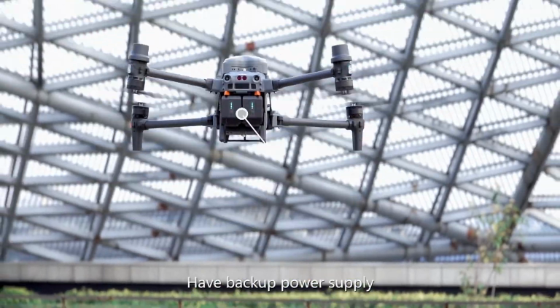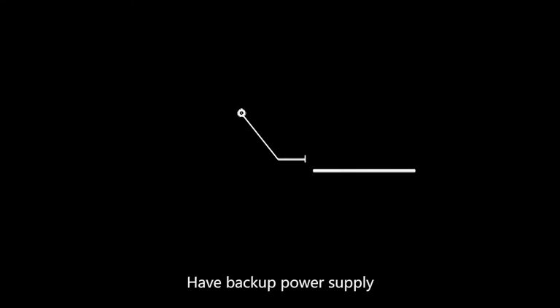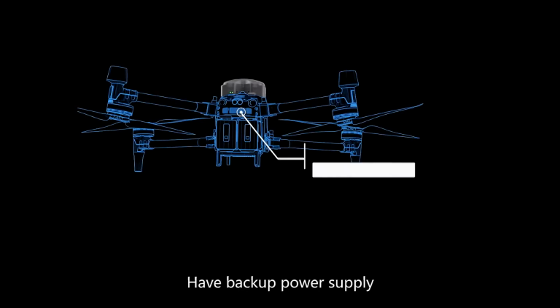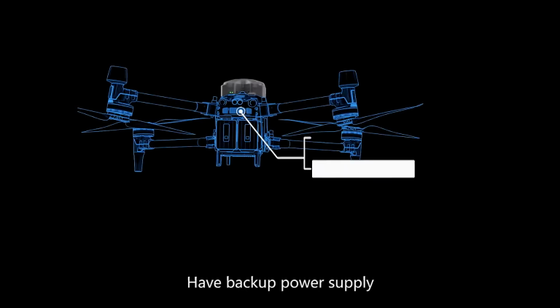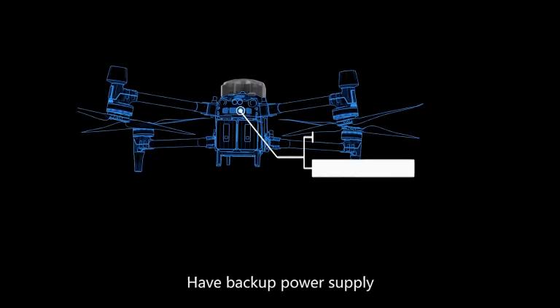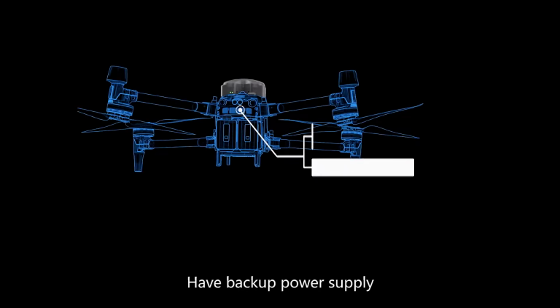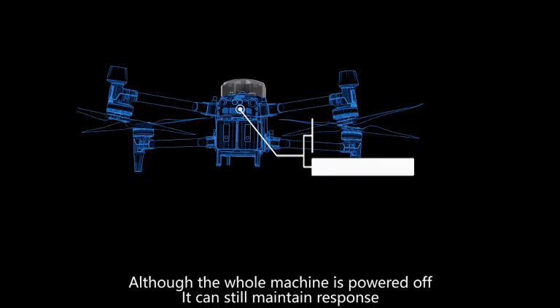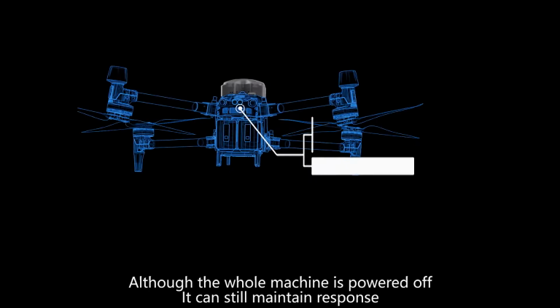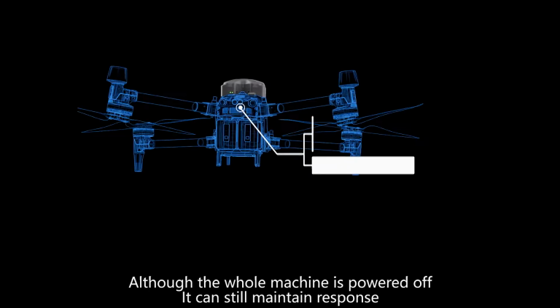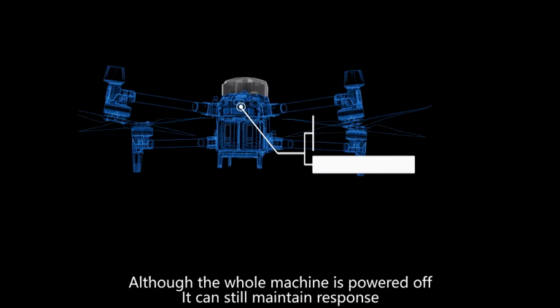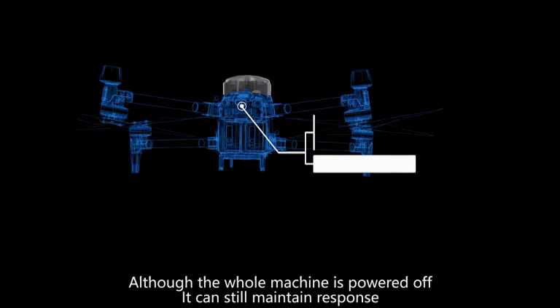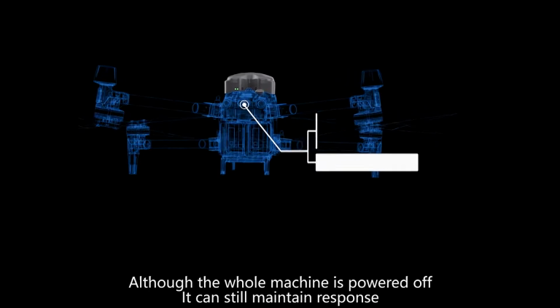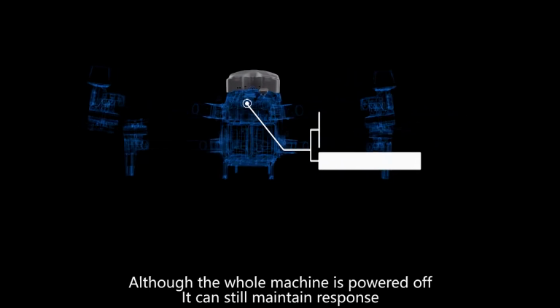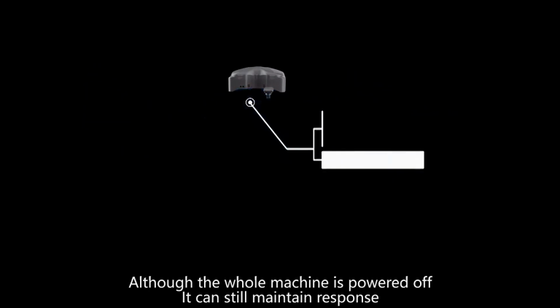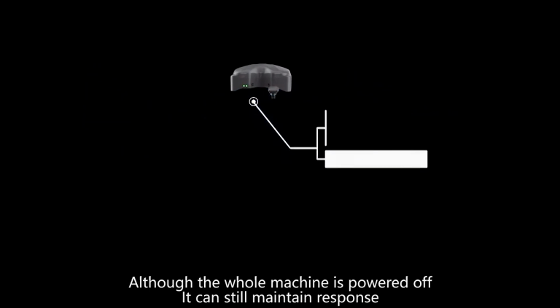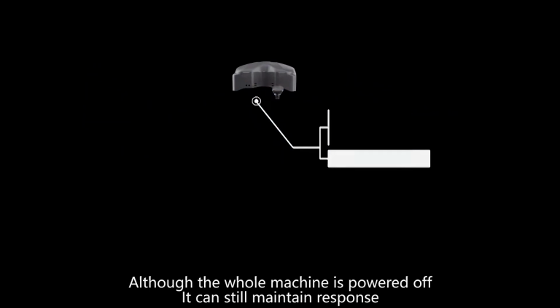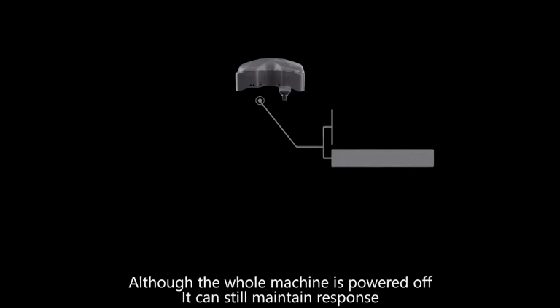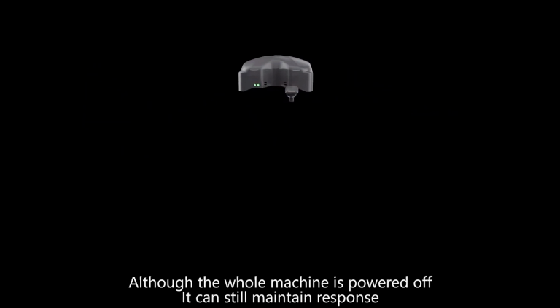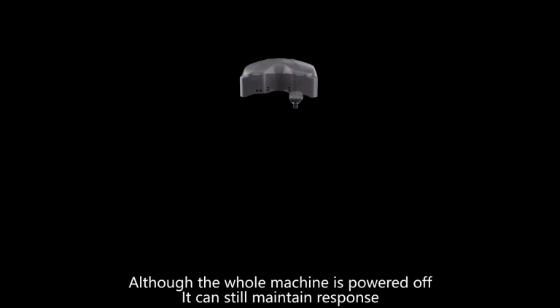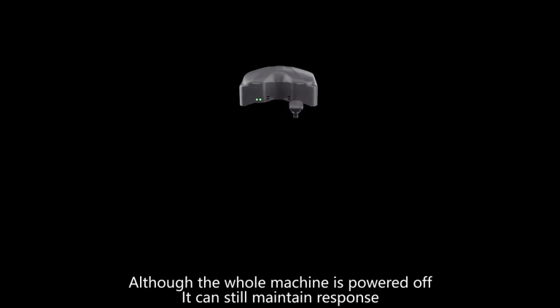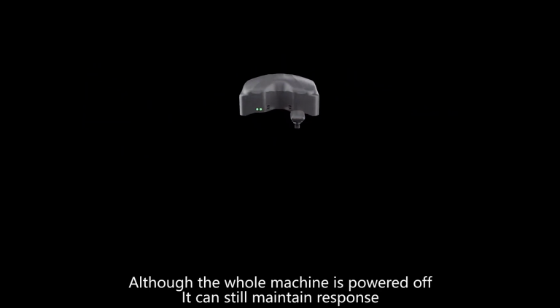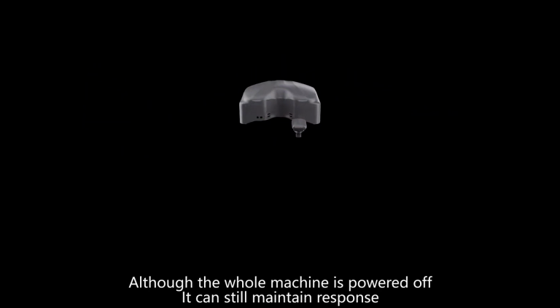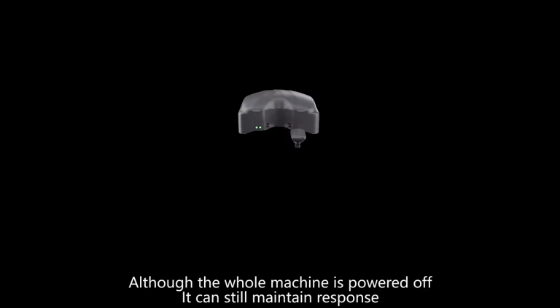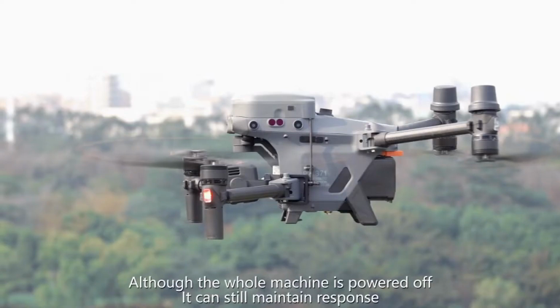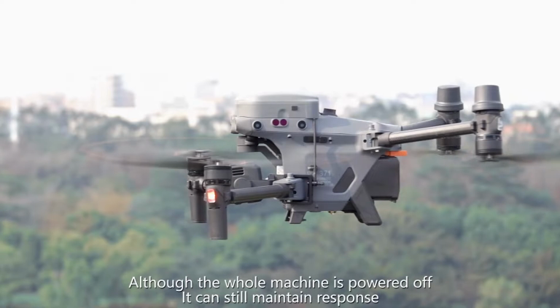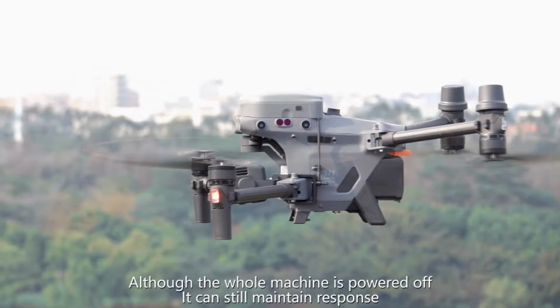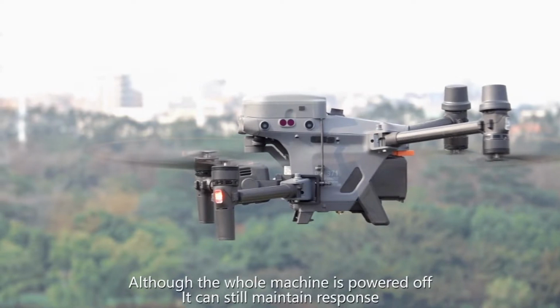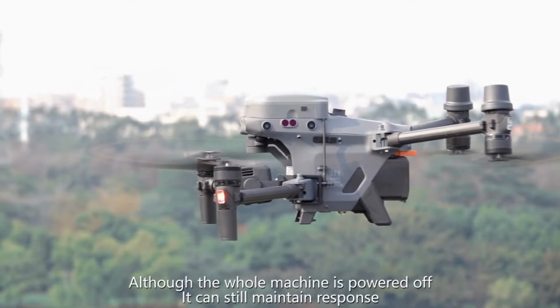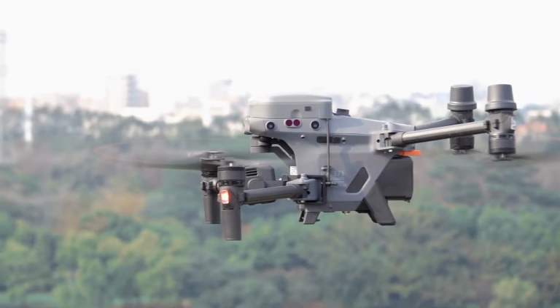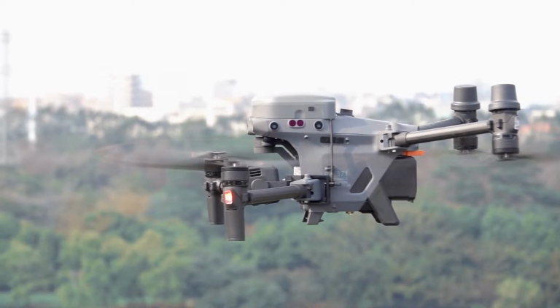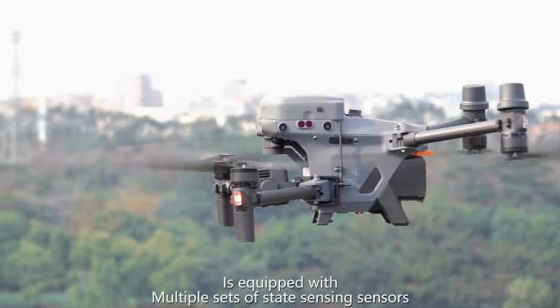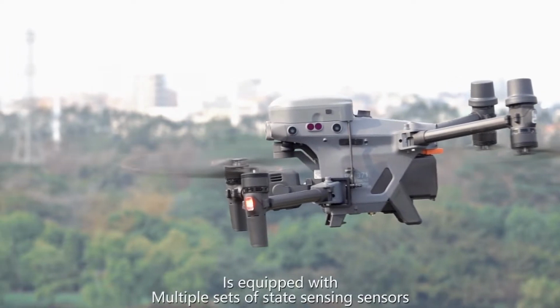It has a backup power supply, so even when the whole machine is powered off, it can still maintain response.